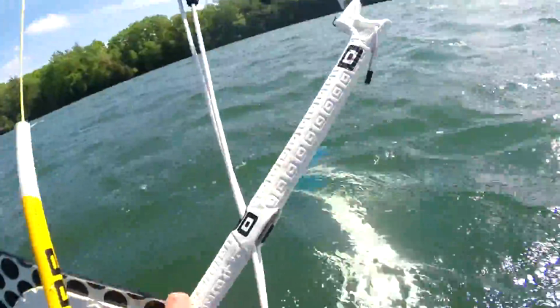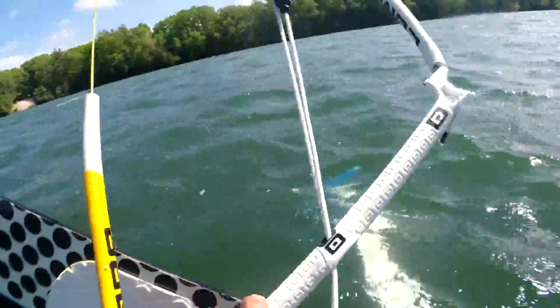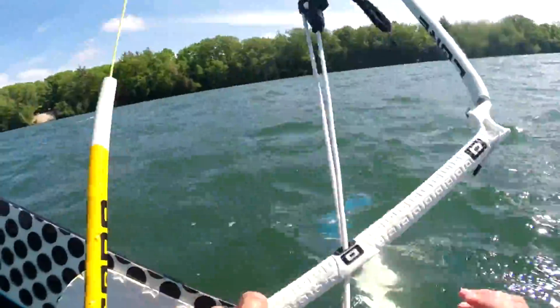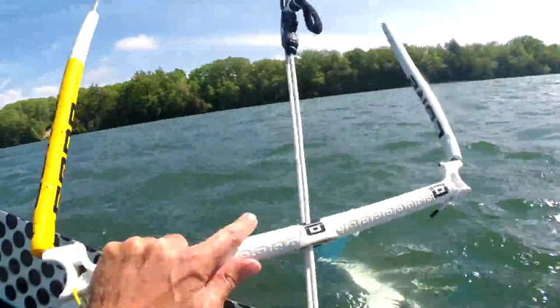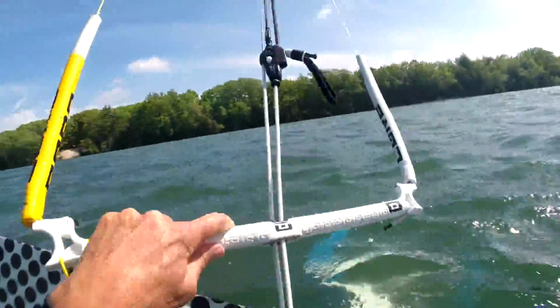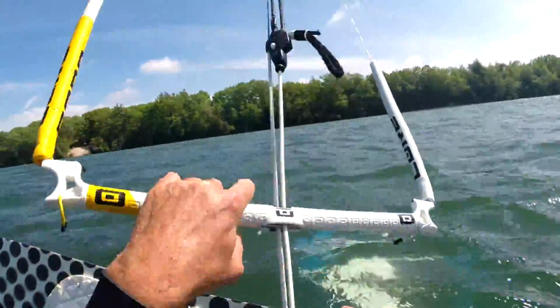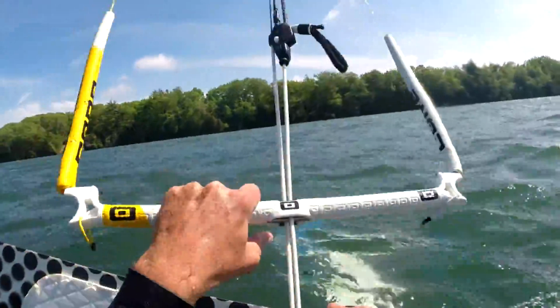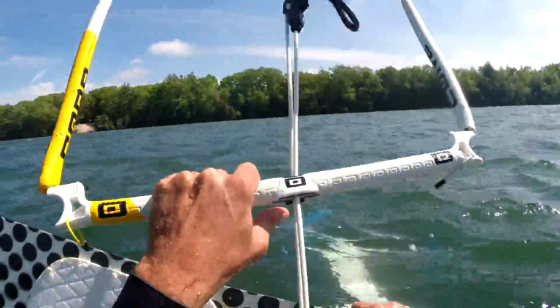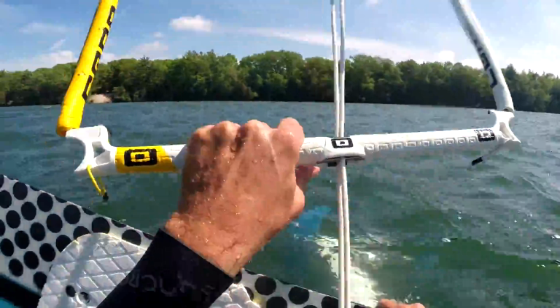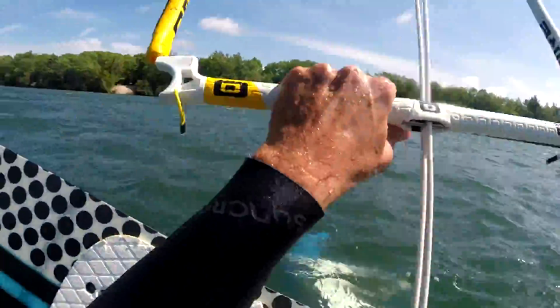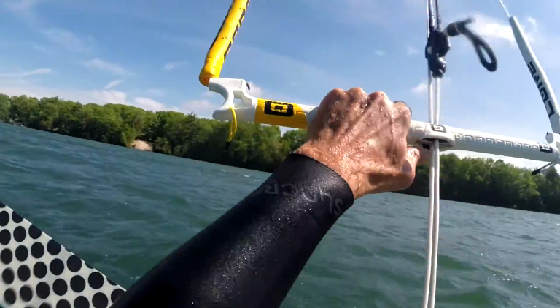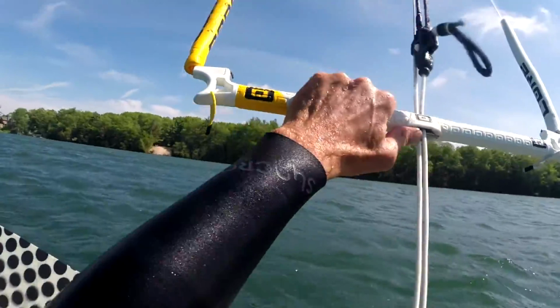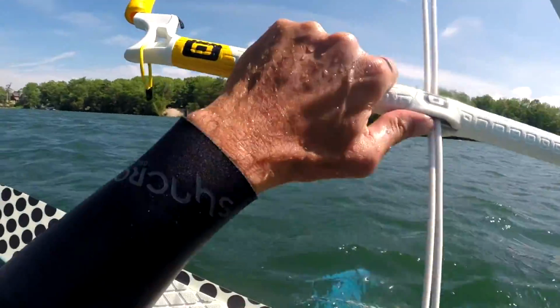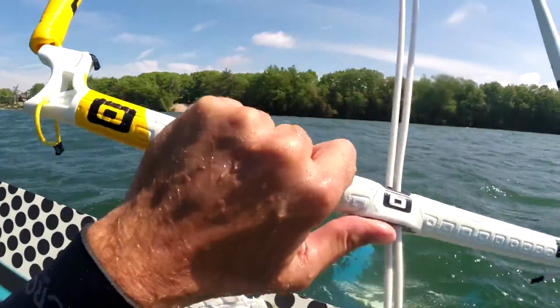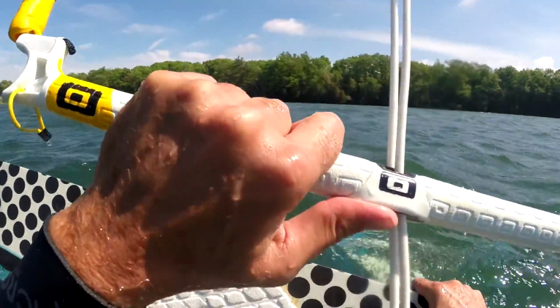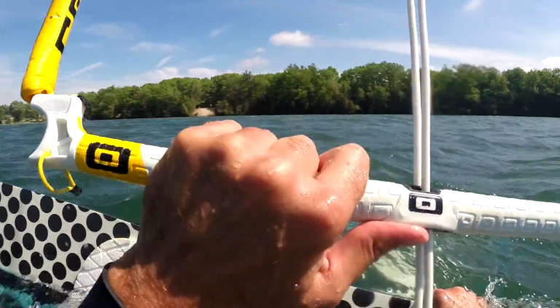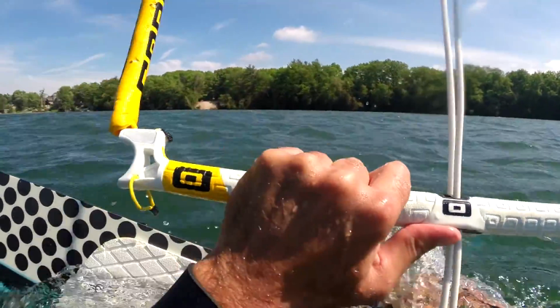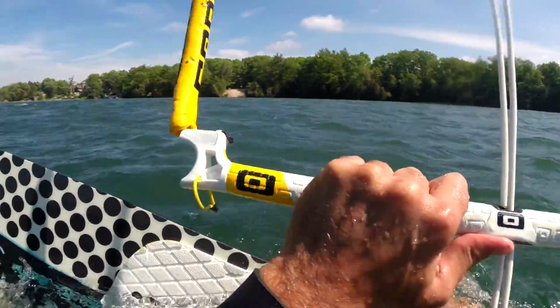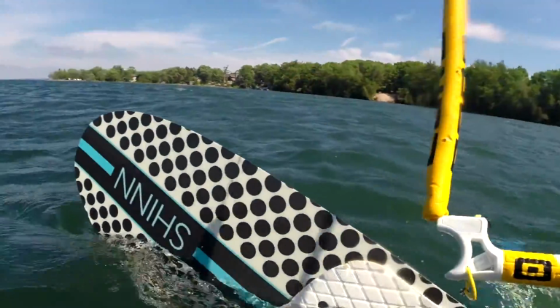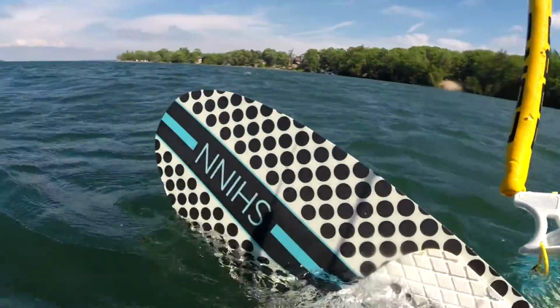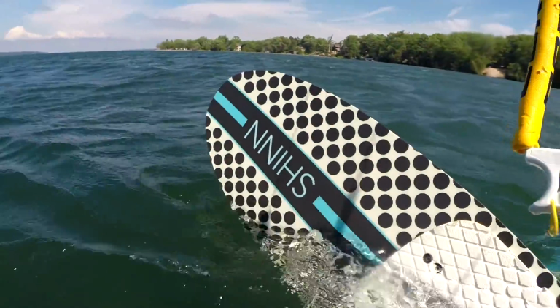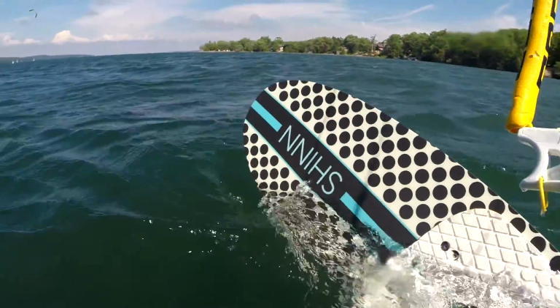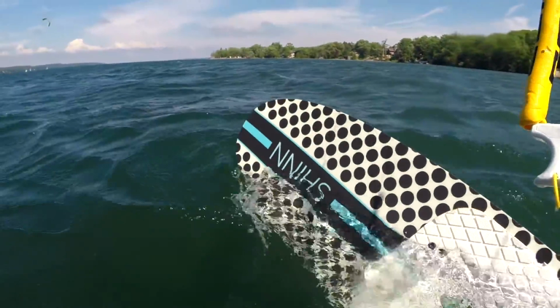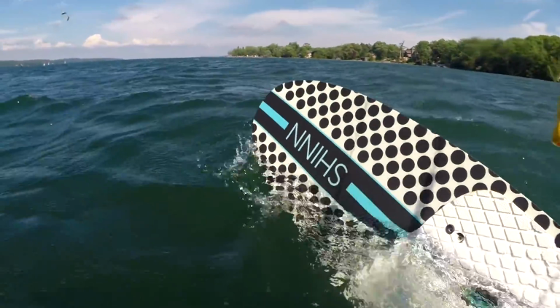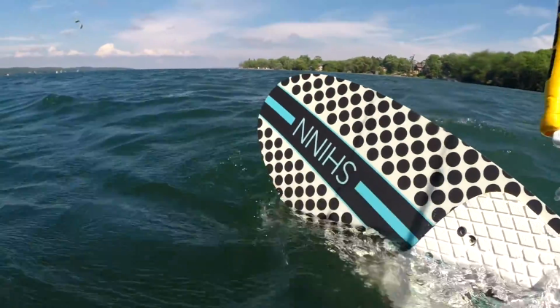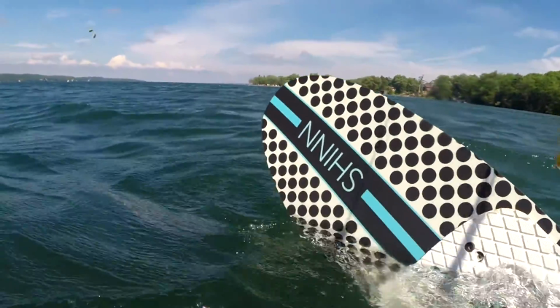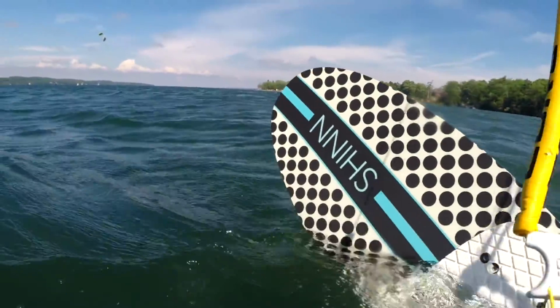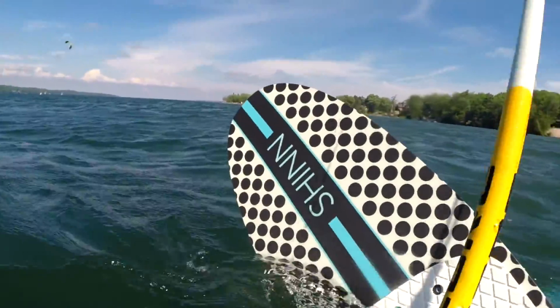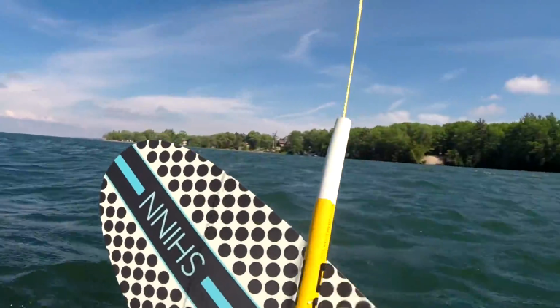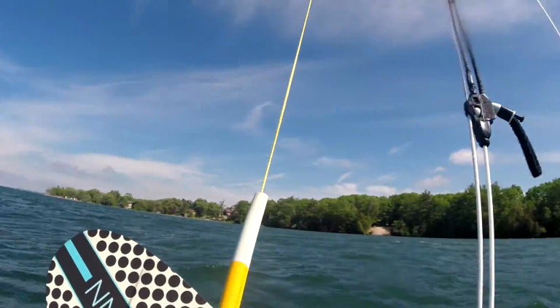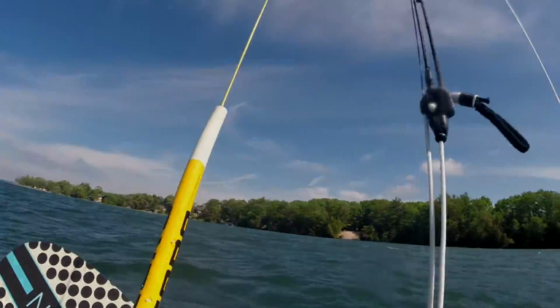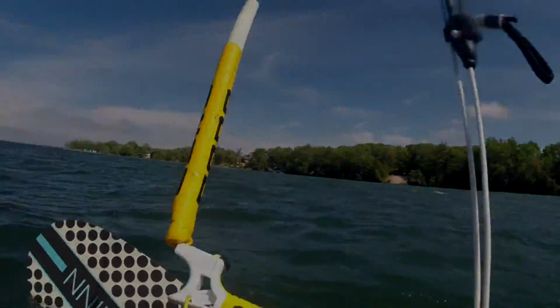Standing up once you're sitting down — that's brutal. That's almost impossible.